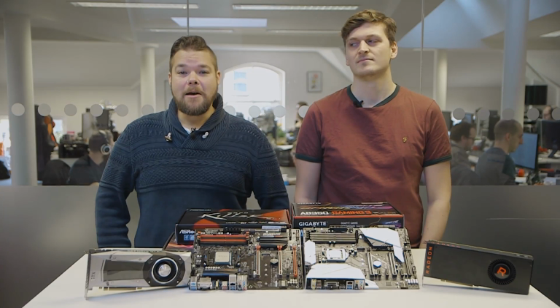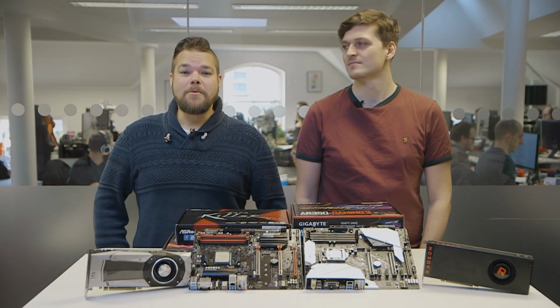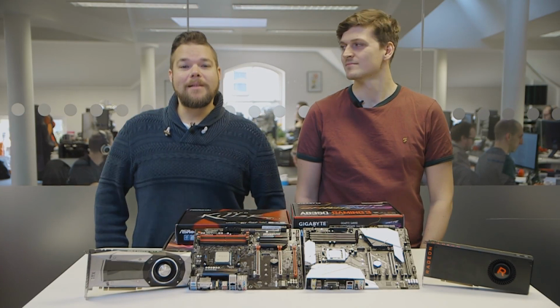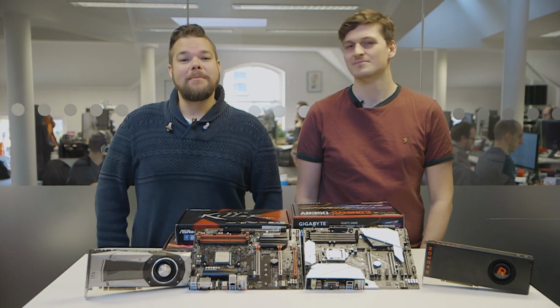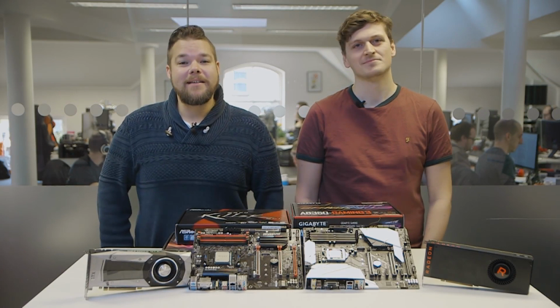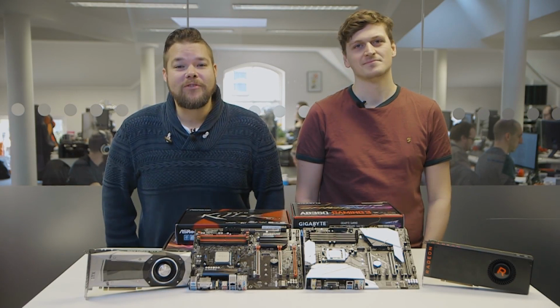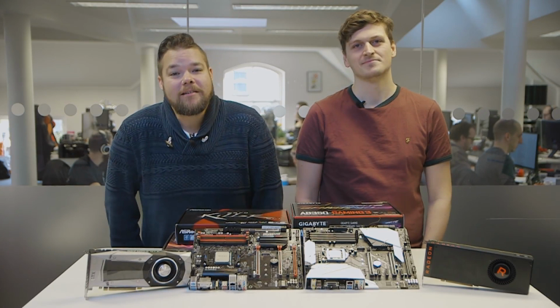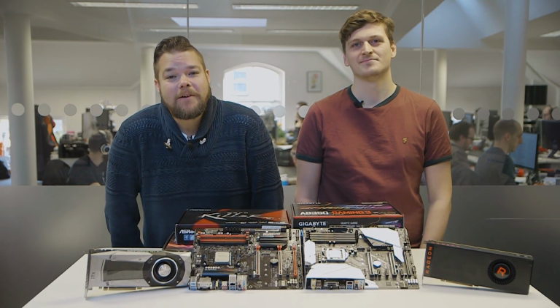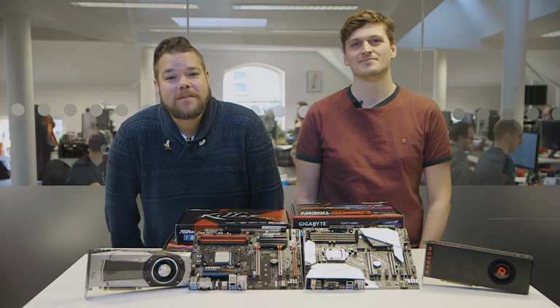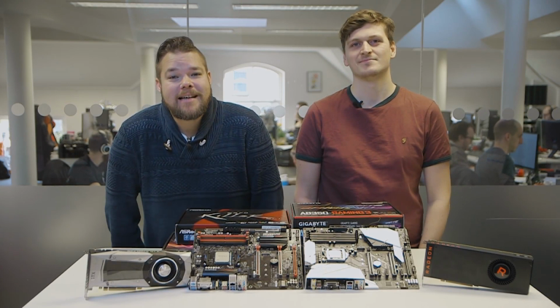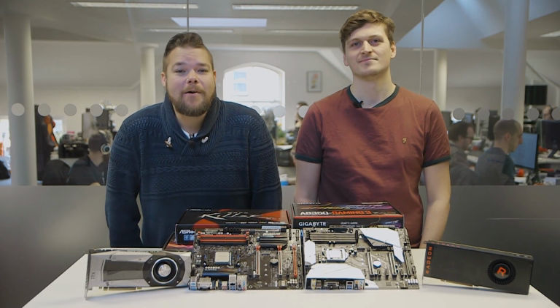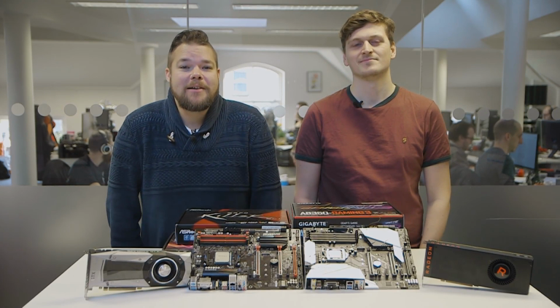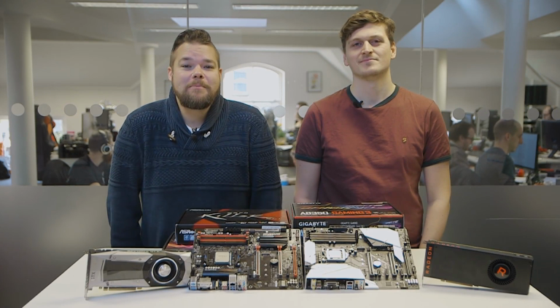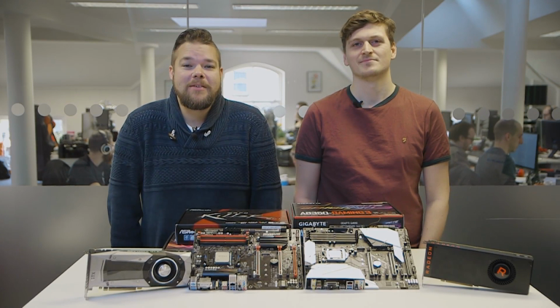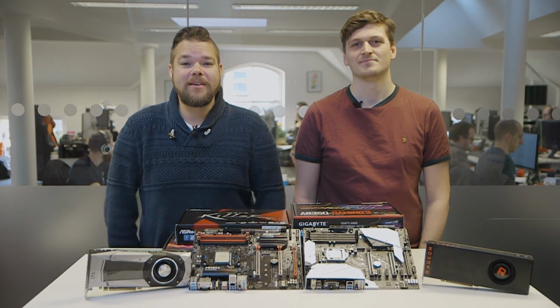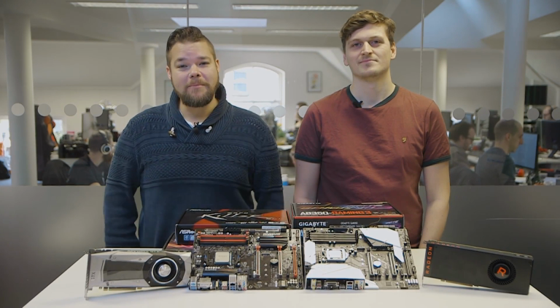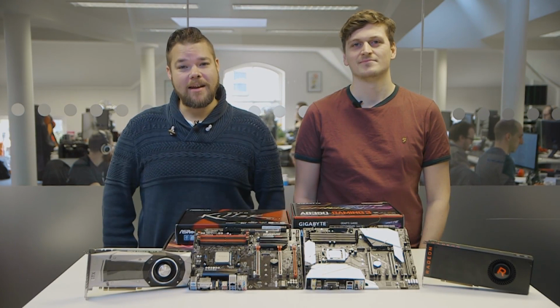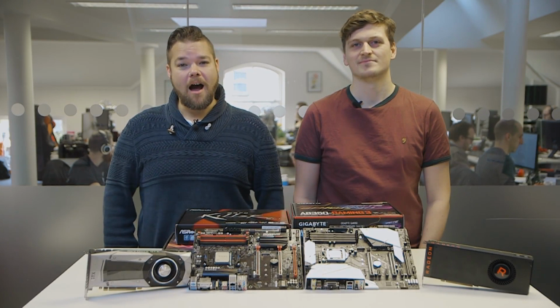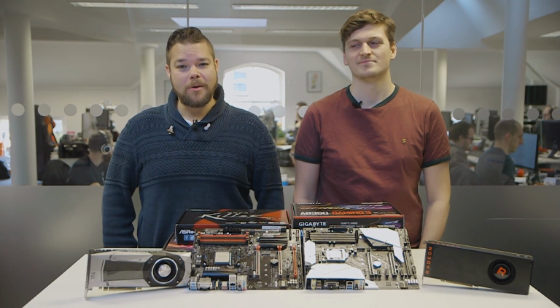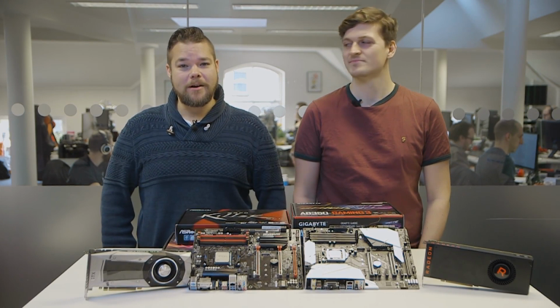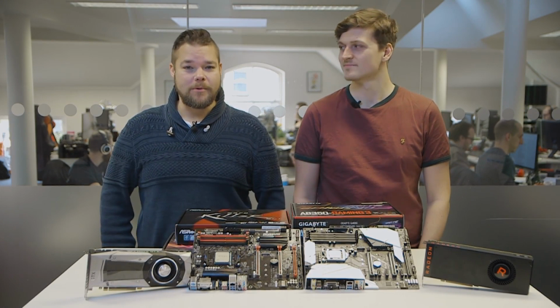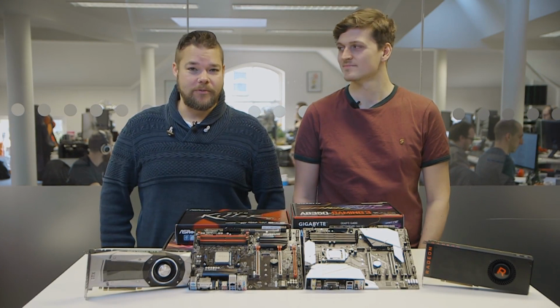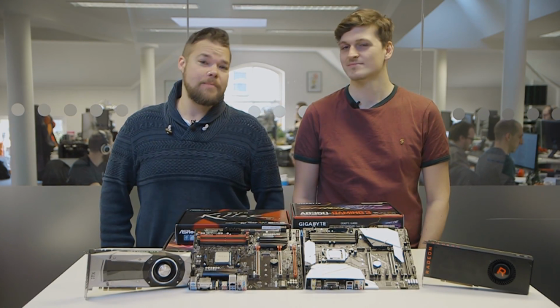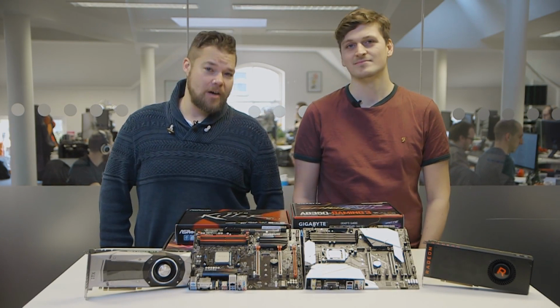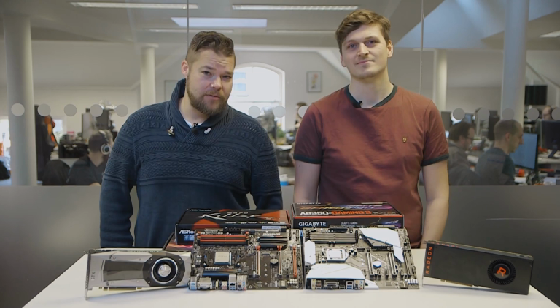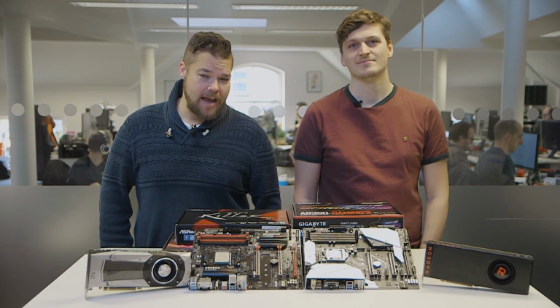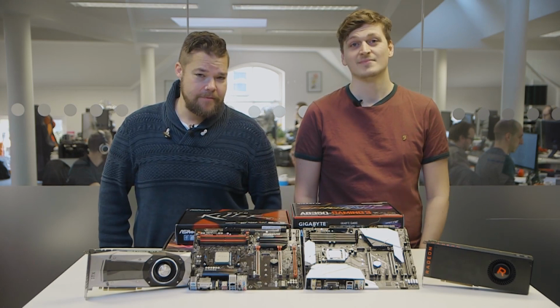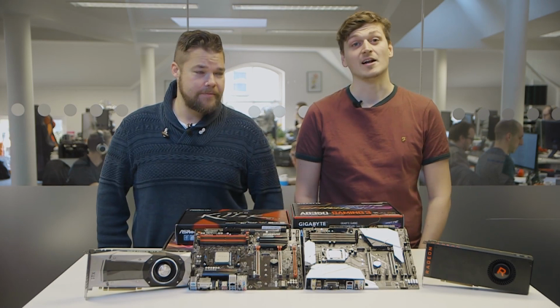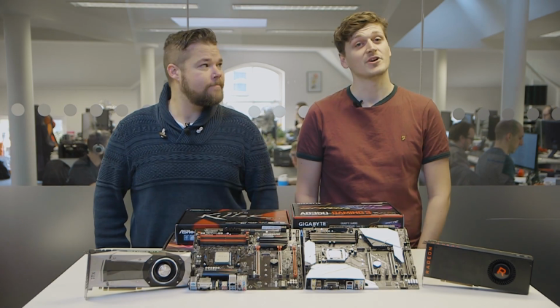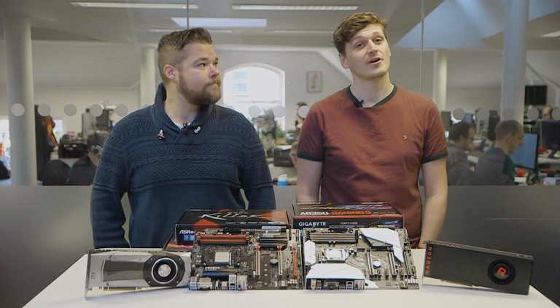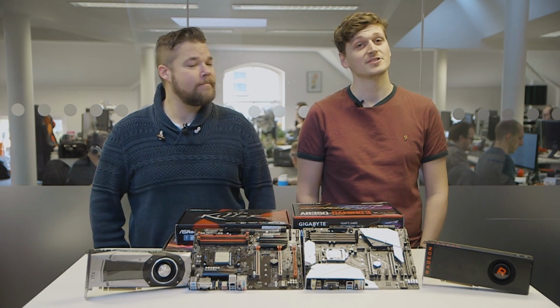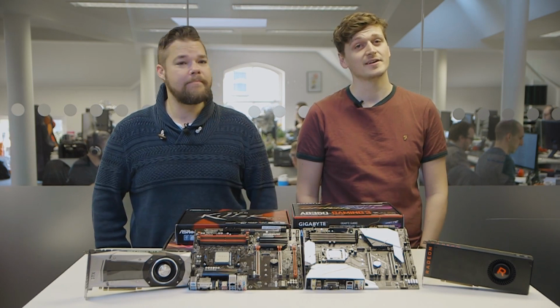Hello, welcome ladies and gentlefolk to the now annual PC Games and Hardware Awards. I'm your host Dave. And I'm your co-host Jacob.